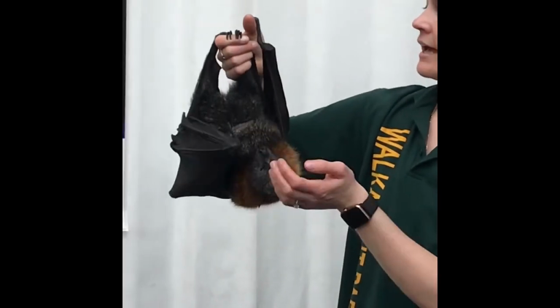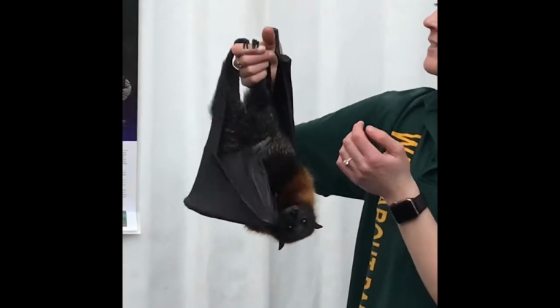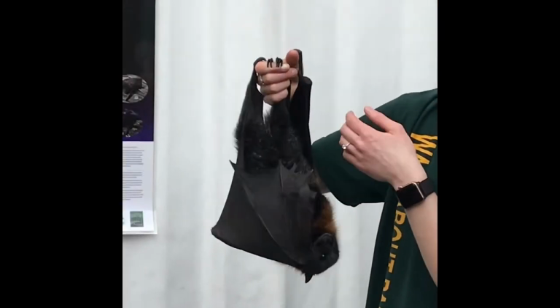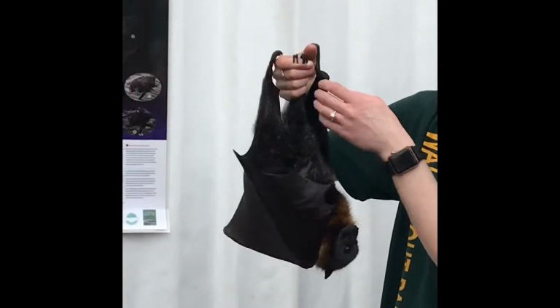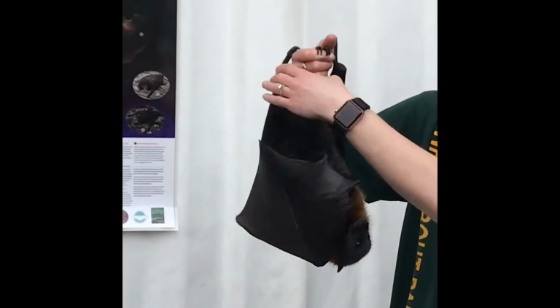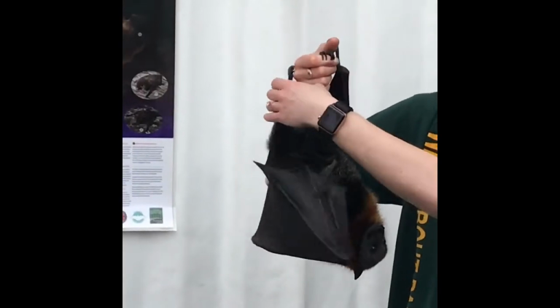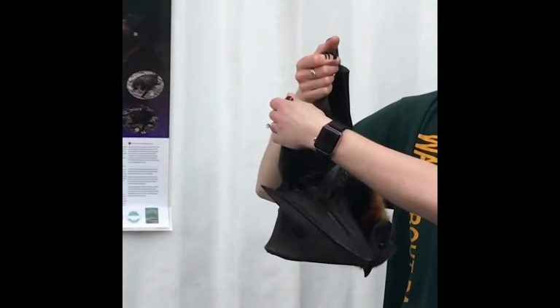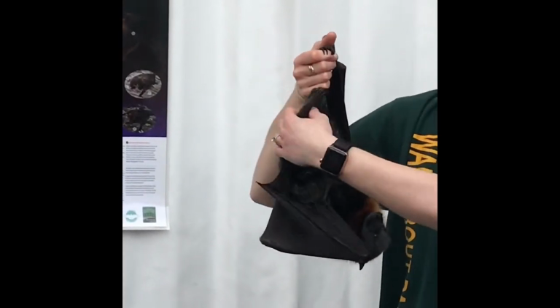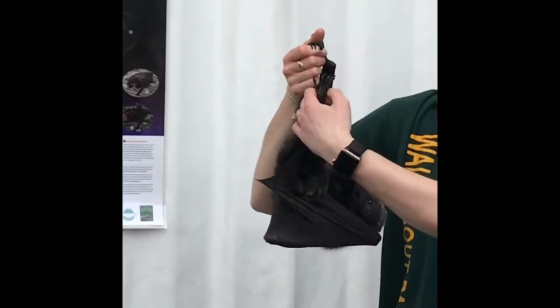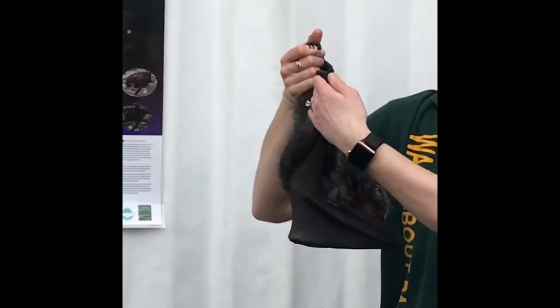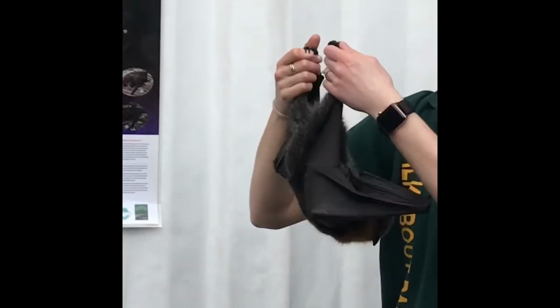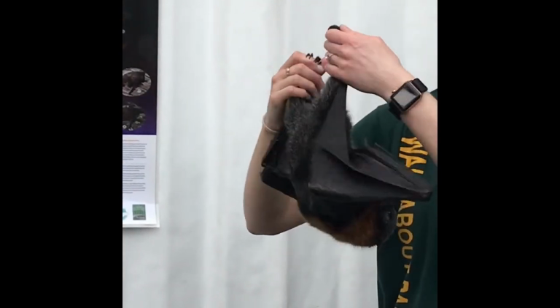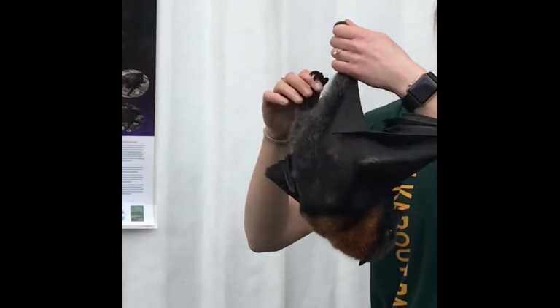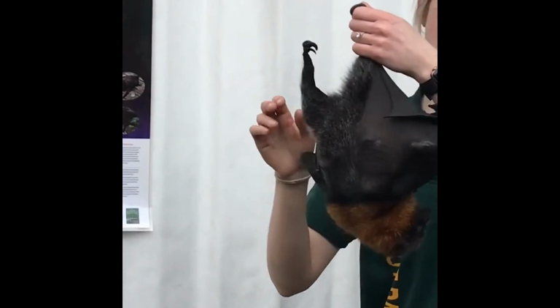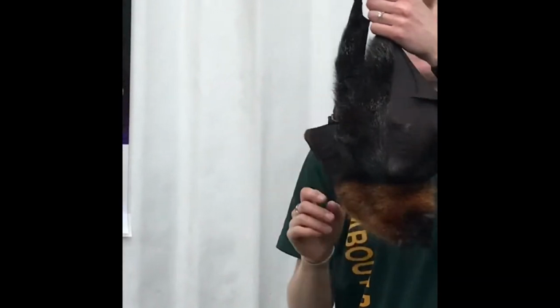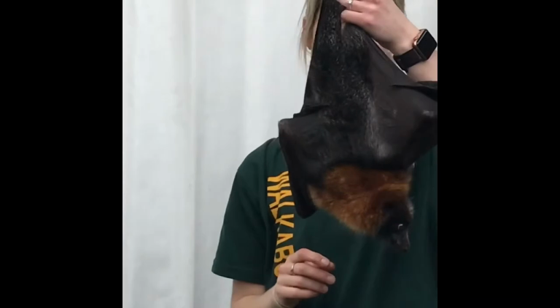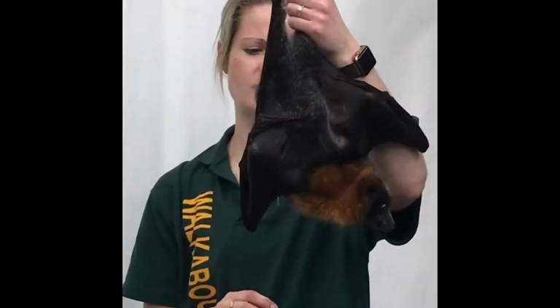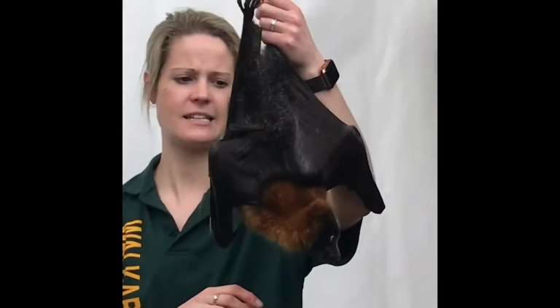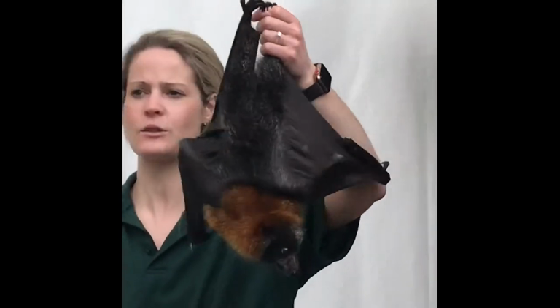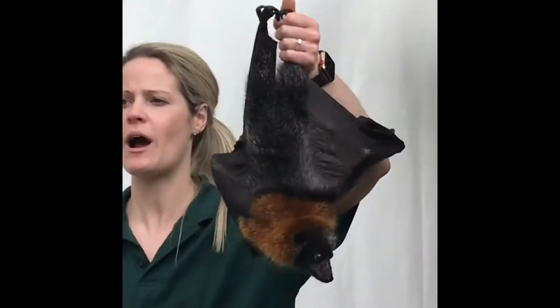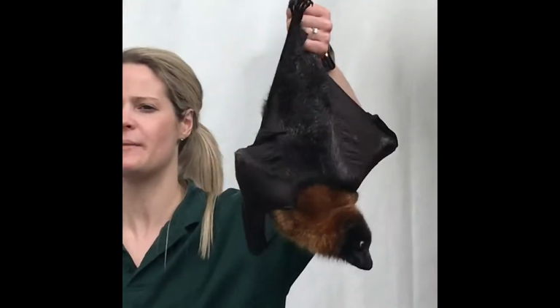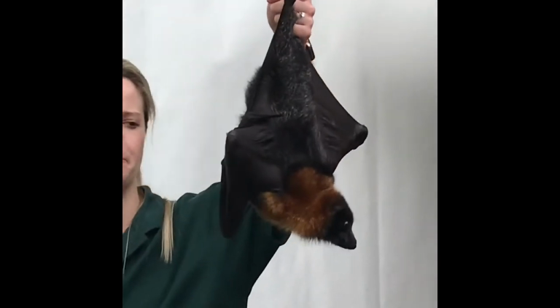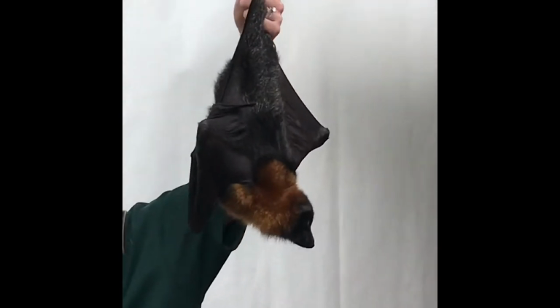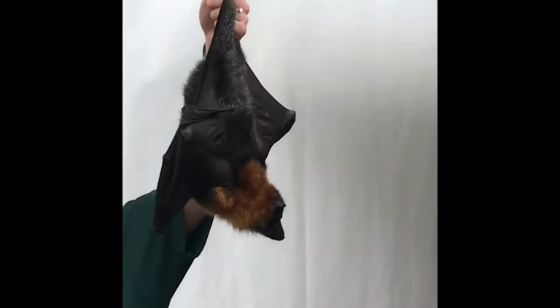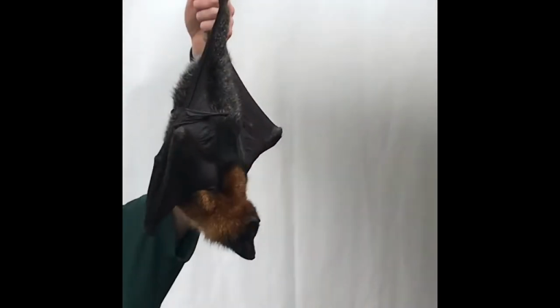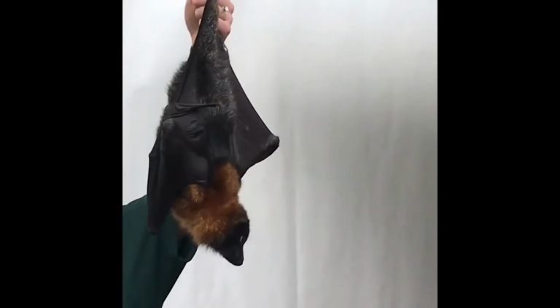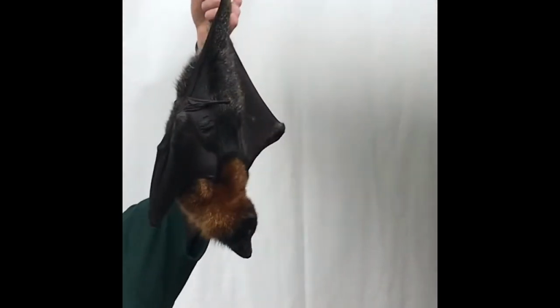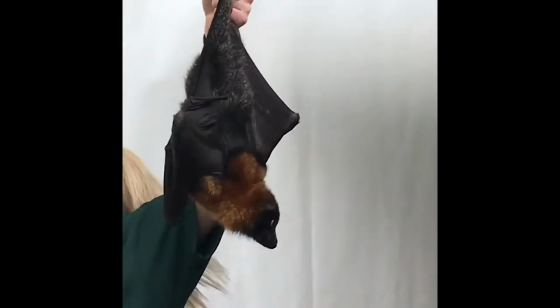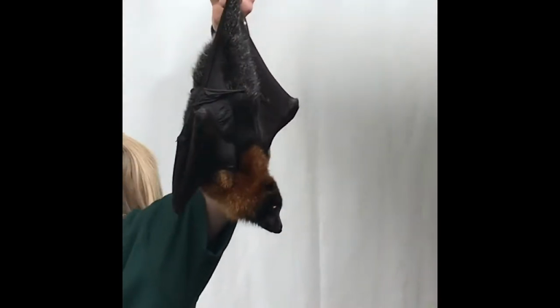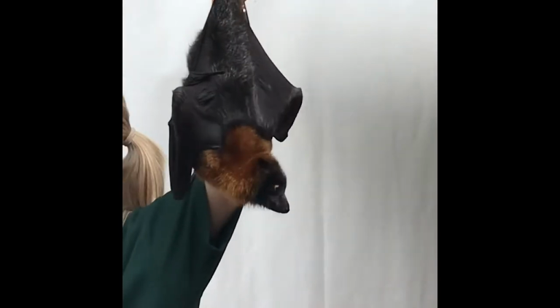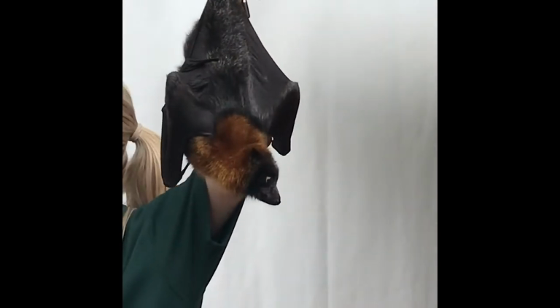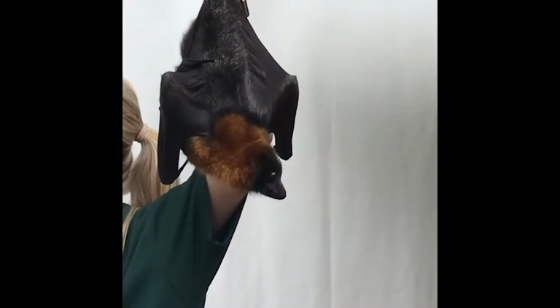They're quite misunderstood. Most people don't get this opportunity to see them up close, and they're quite — I think they're pretty cute. What do you reckon?